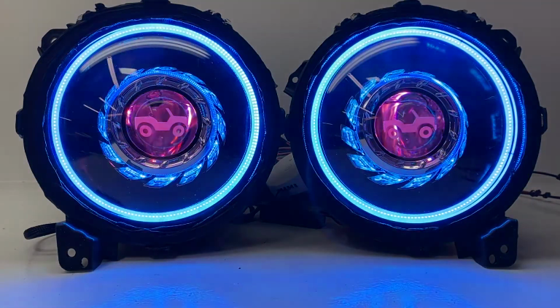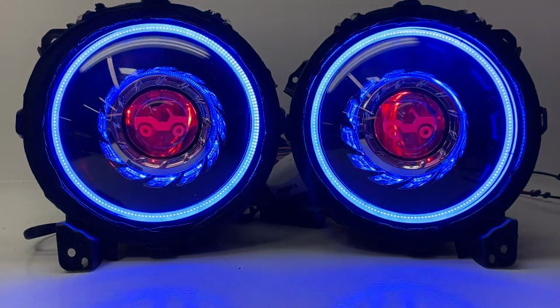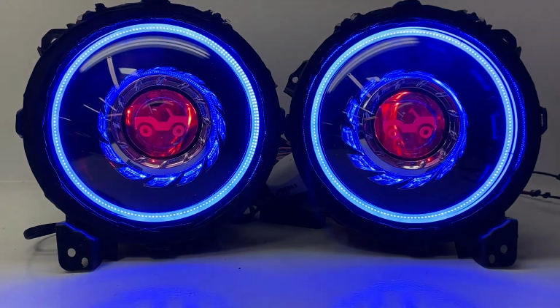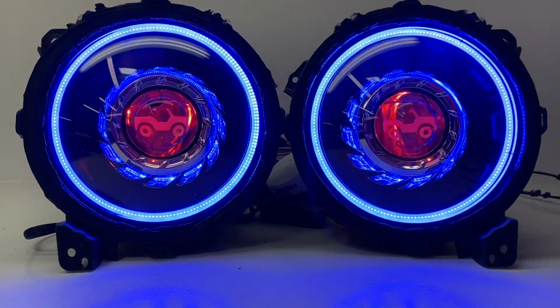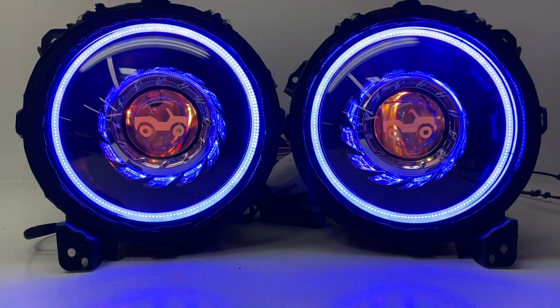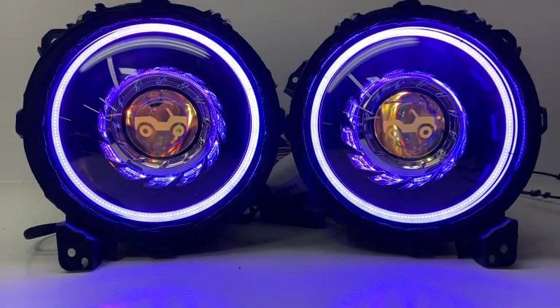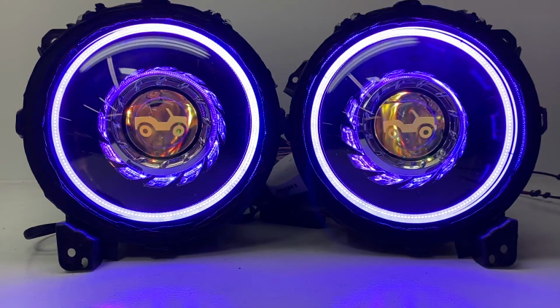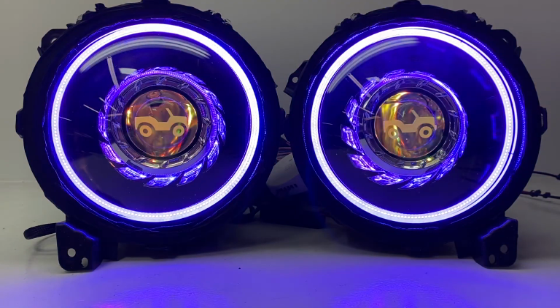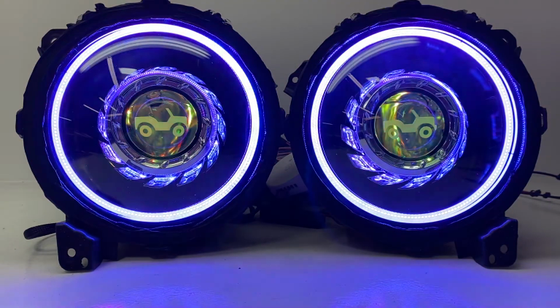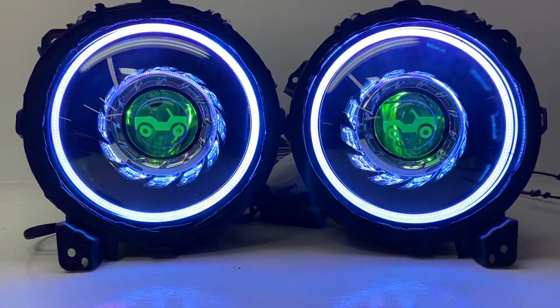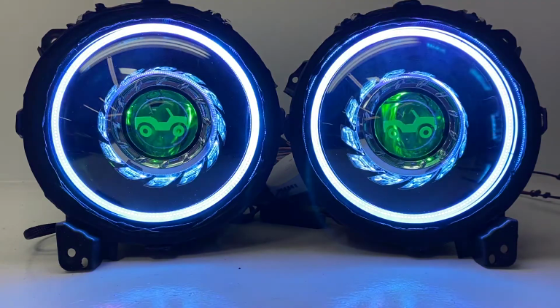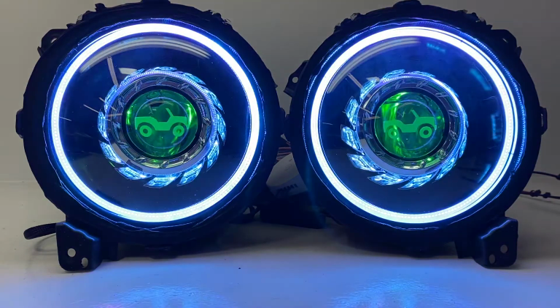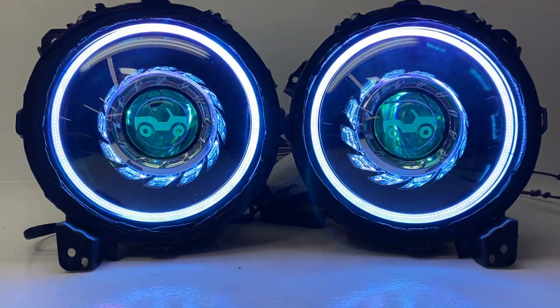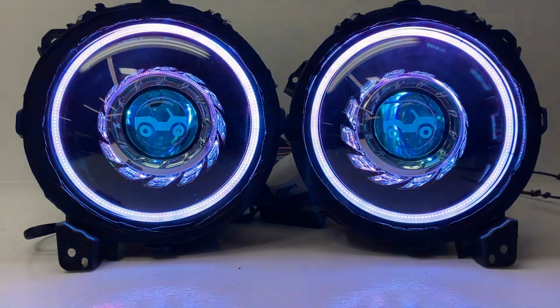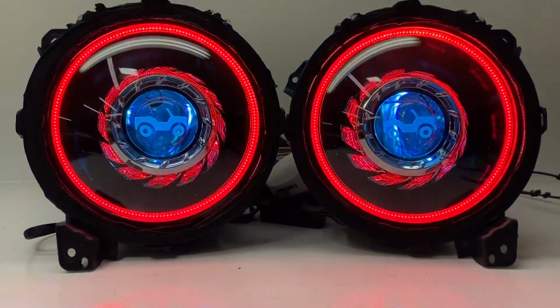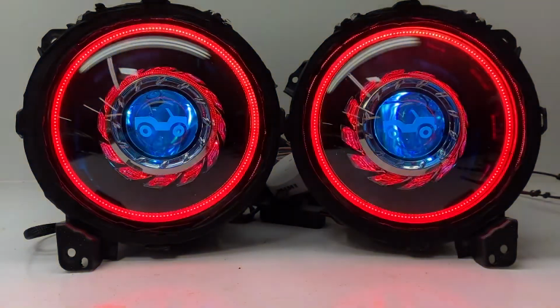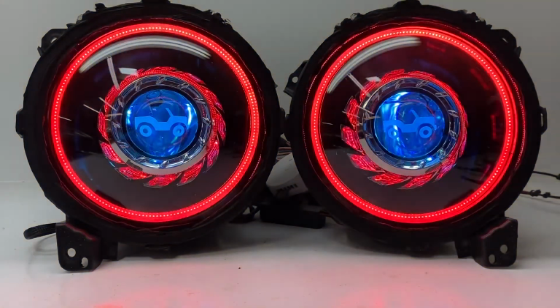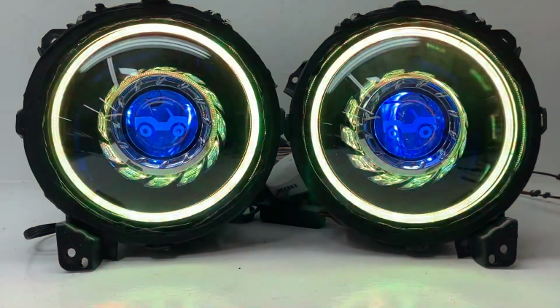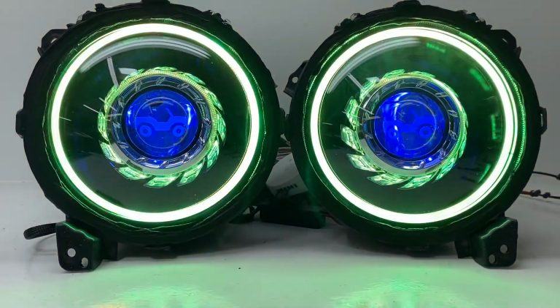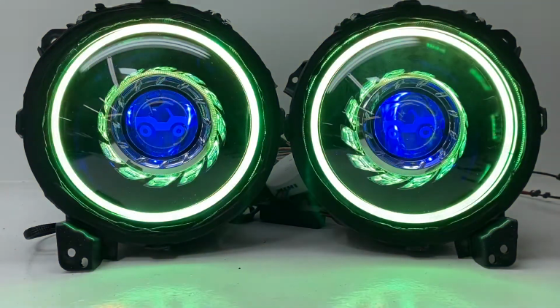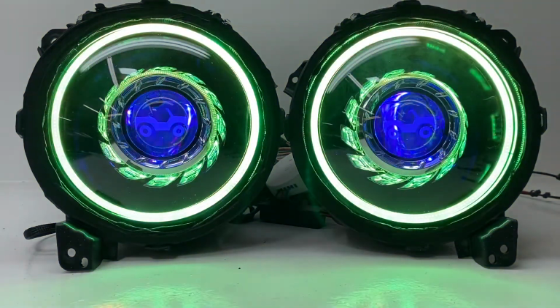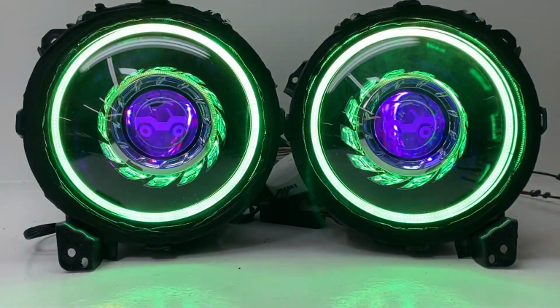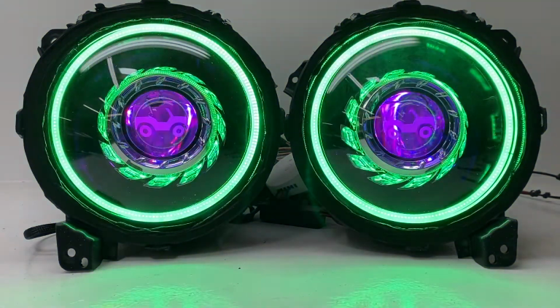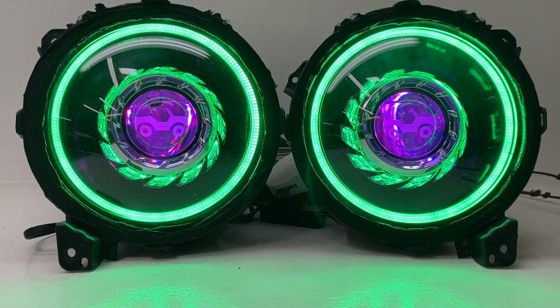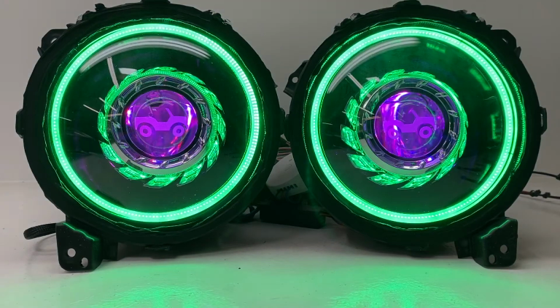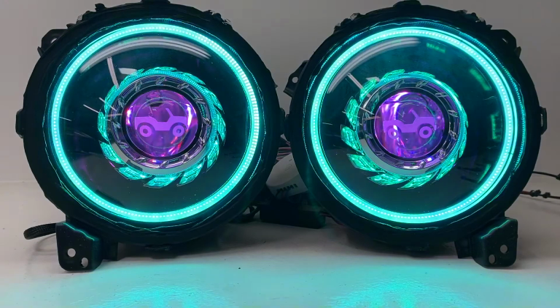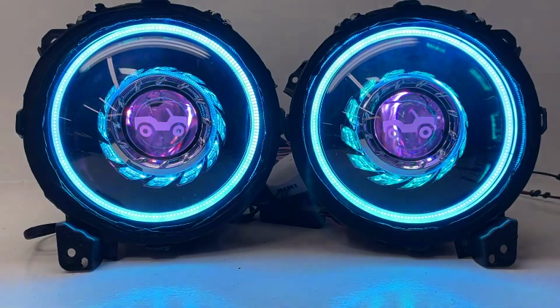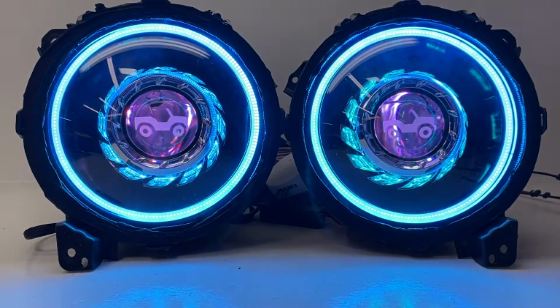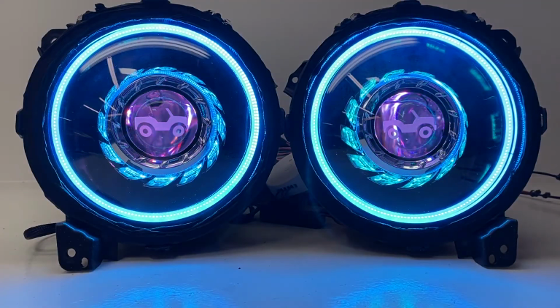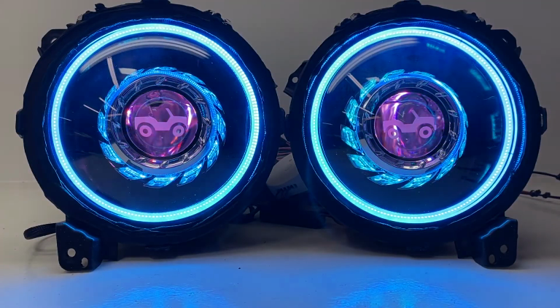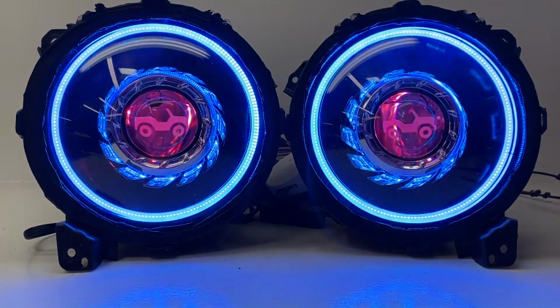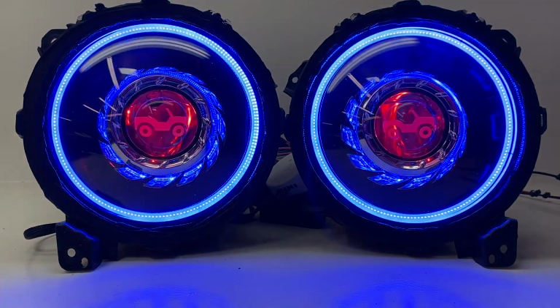If you guys have any questions, please email us at sales@hidprojectors.com, or give us a call at 716-662-3479.